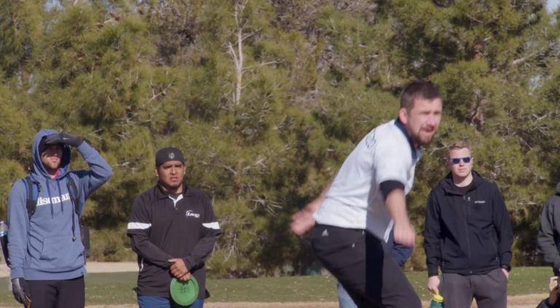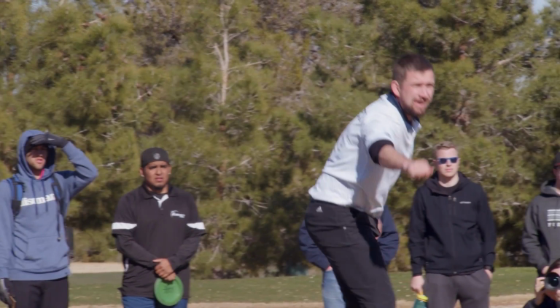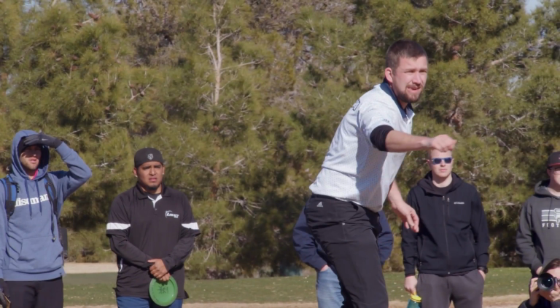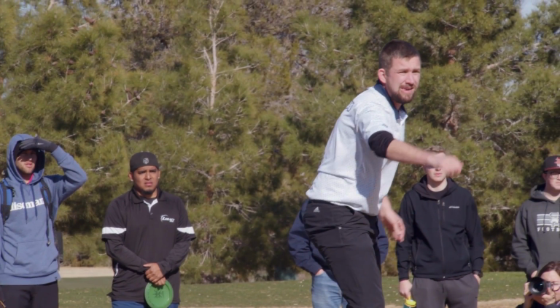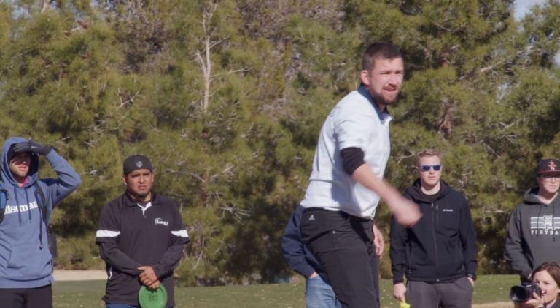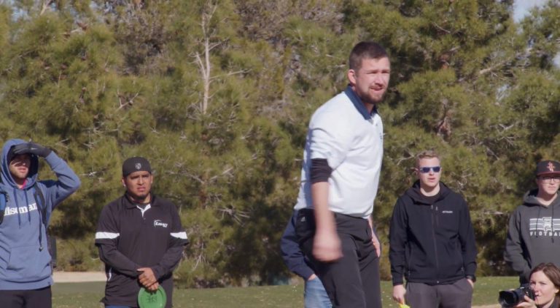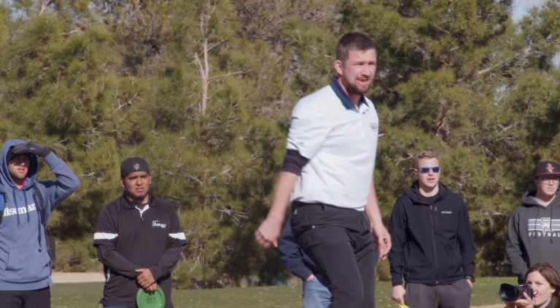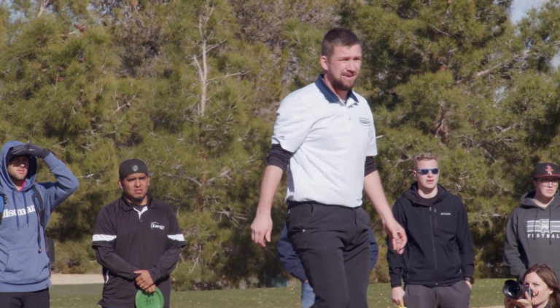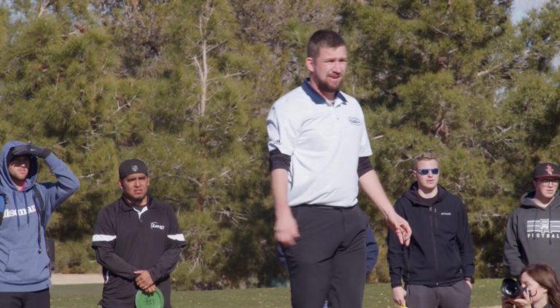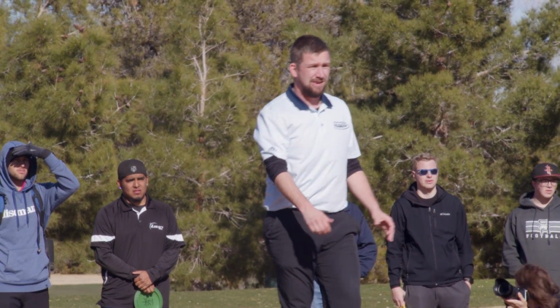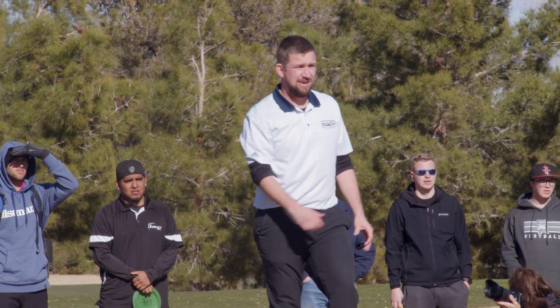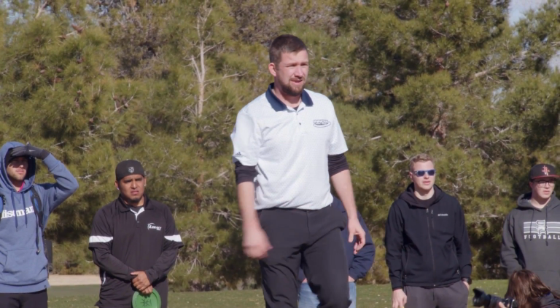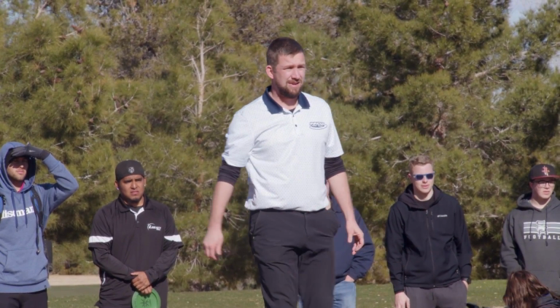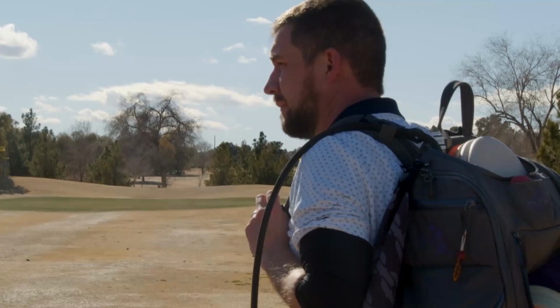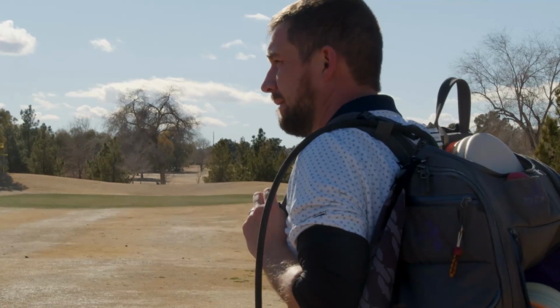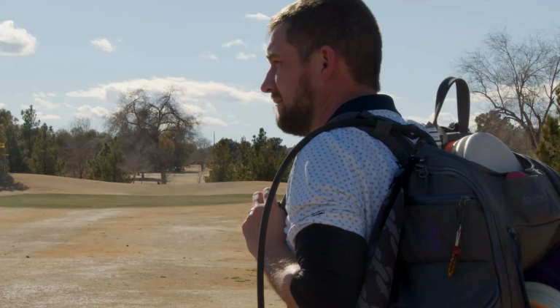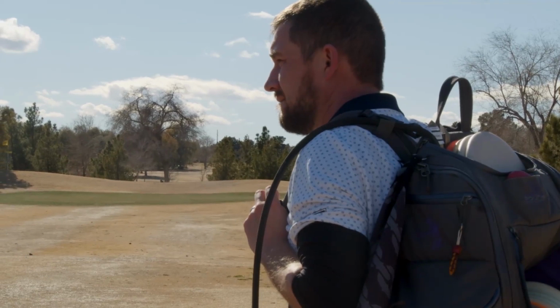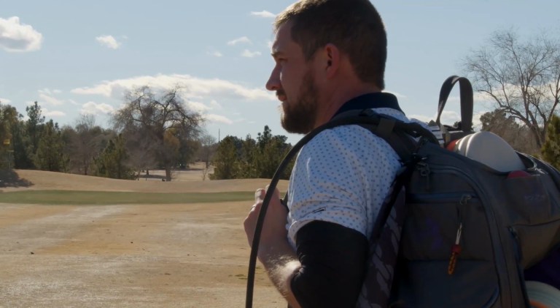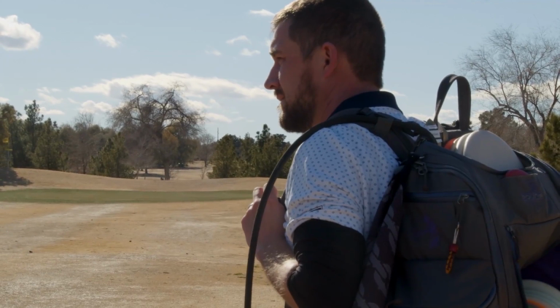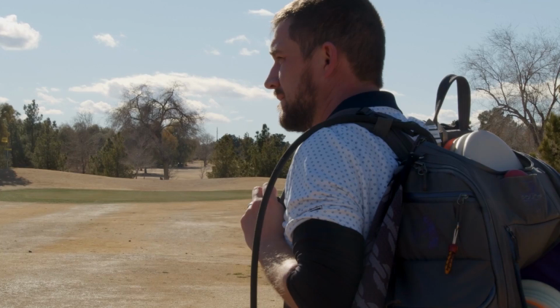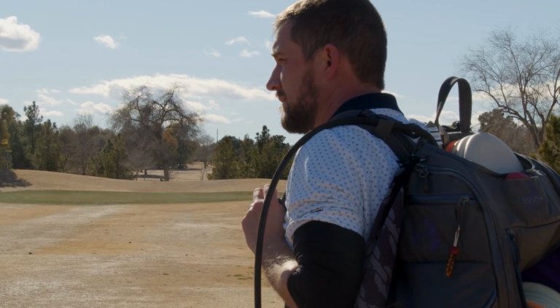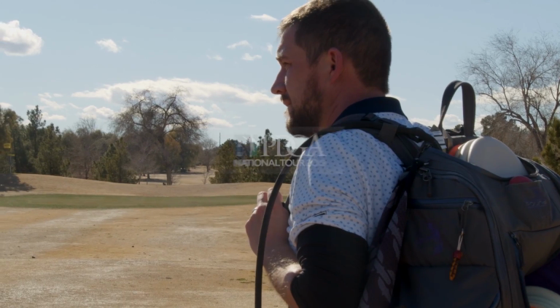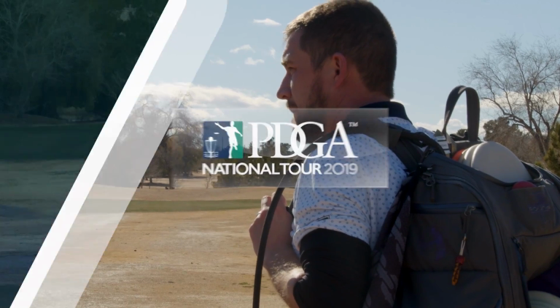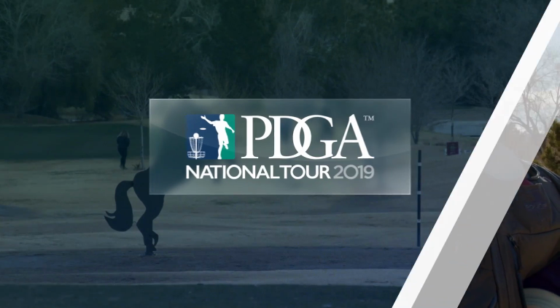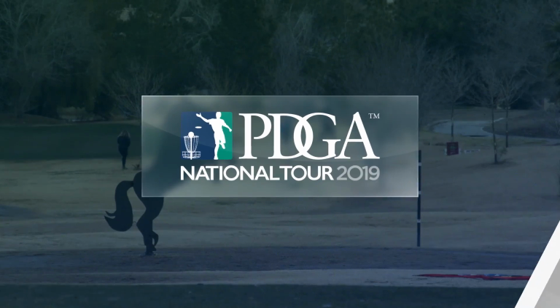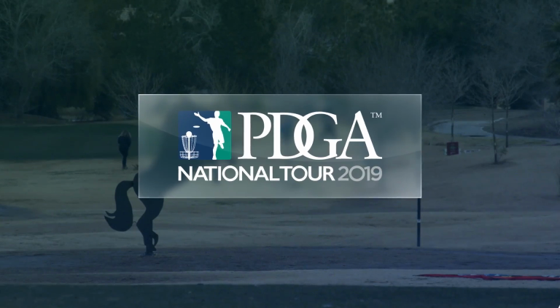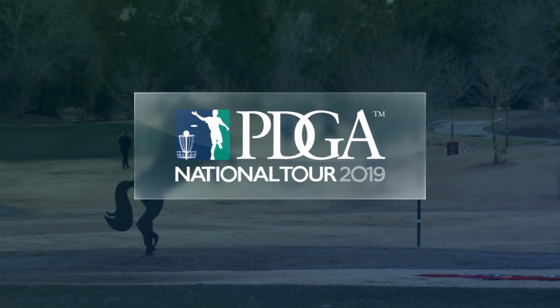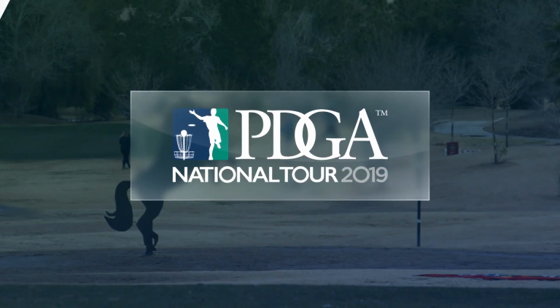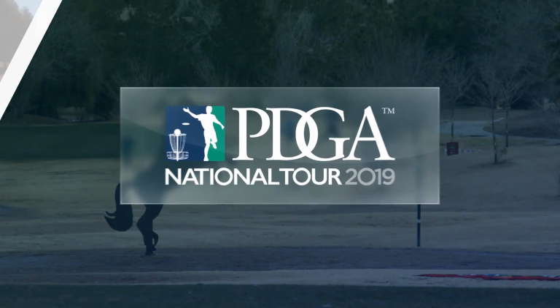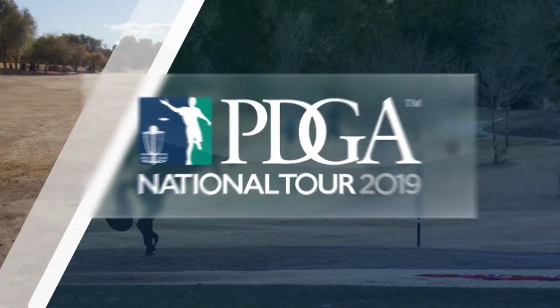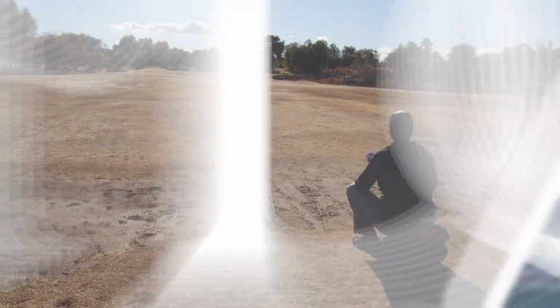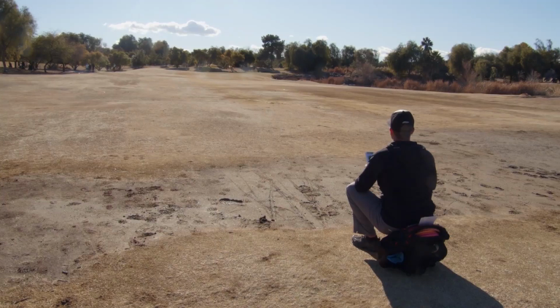And good things did happen. Sexton would jump 46 spots all the way to lead card.